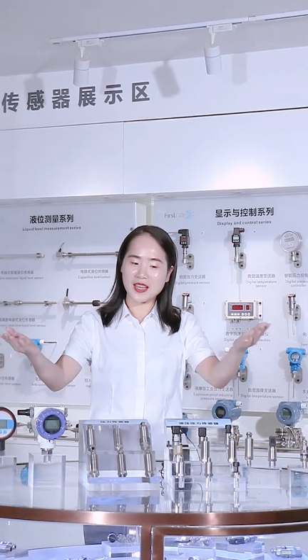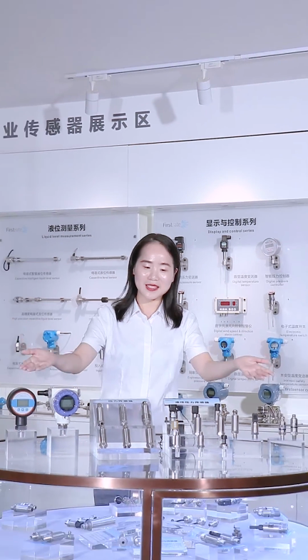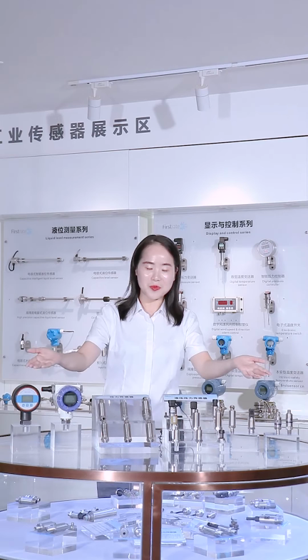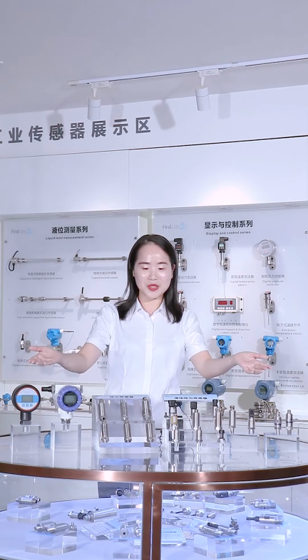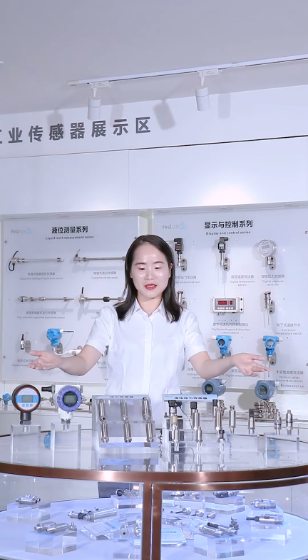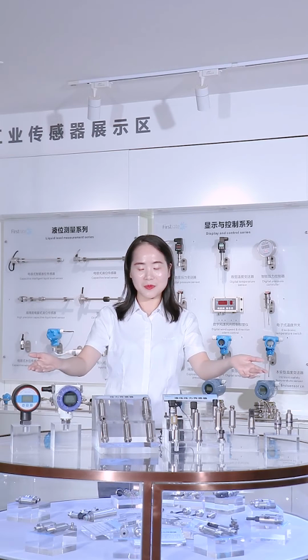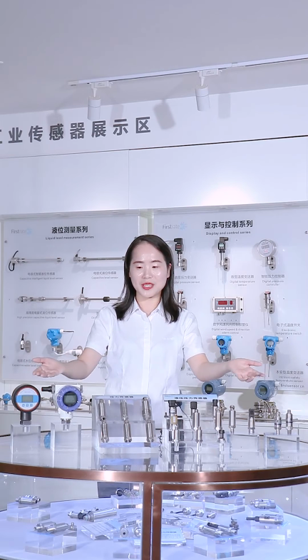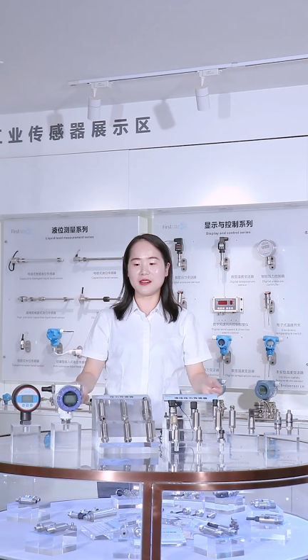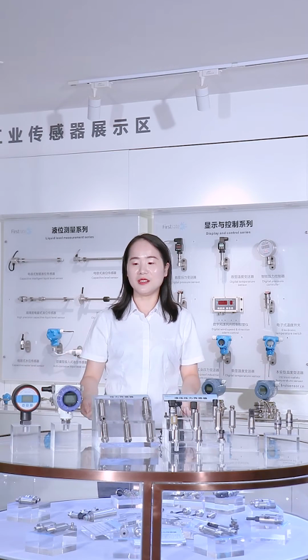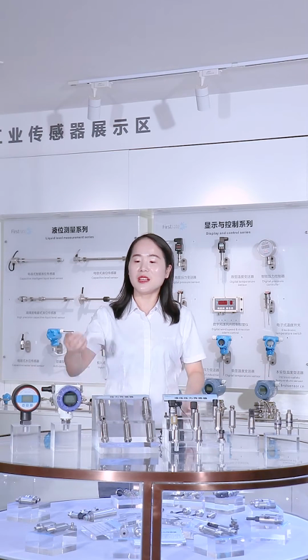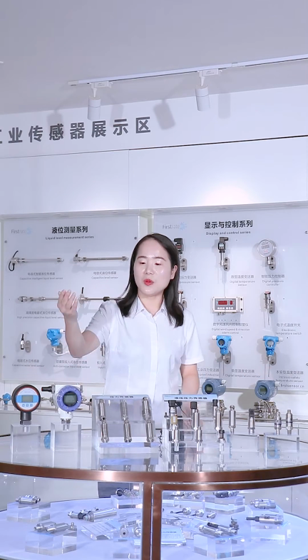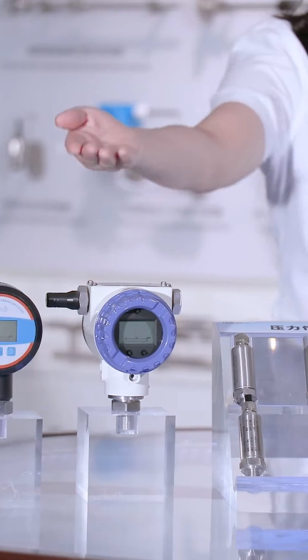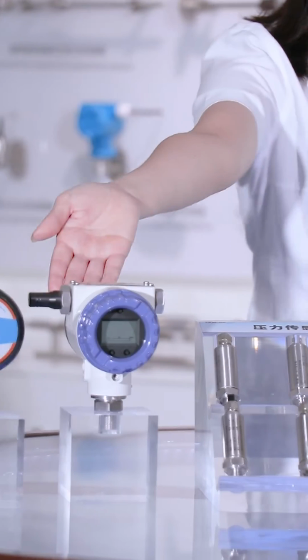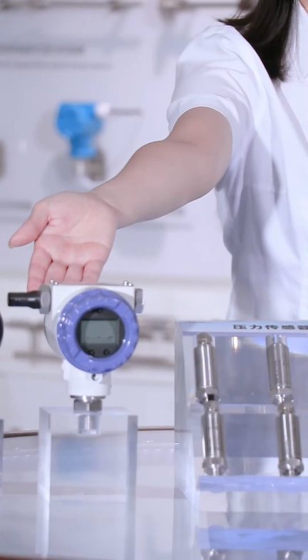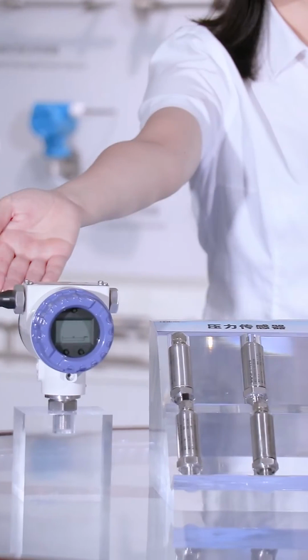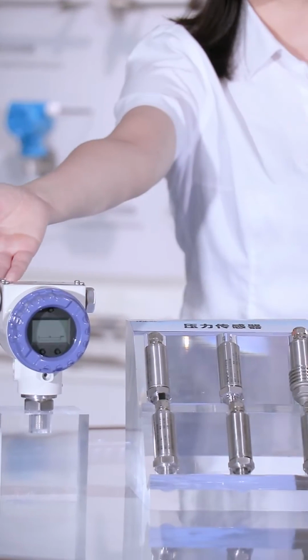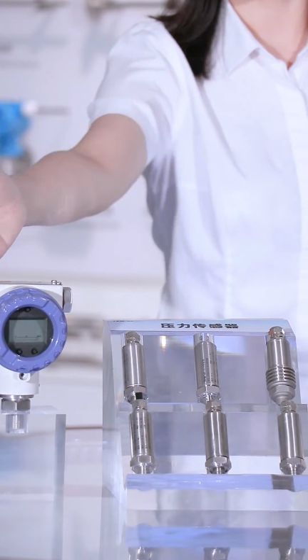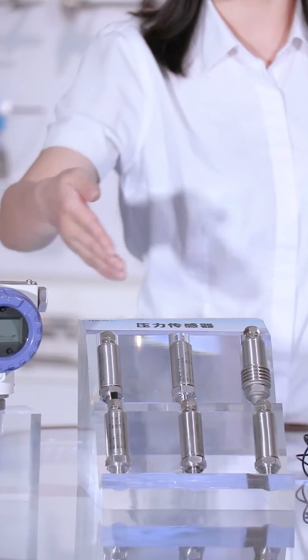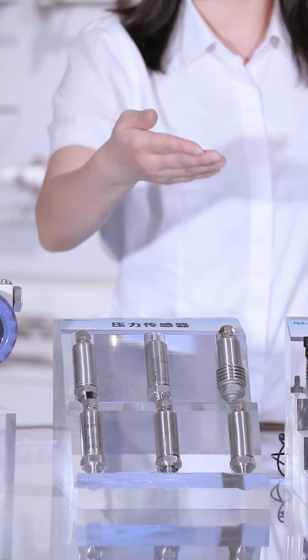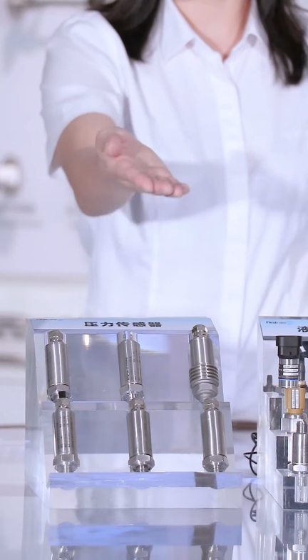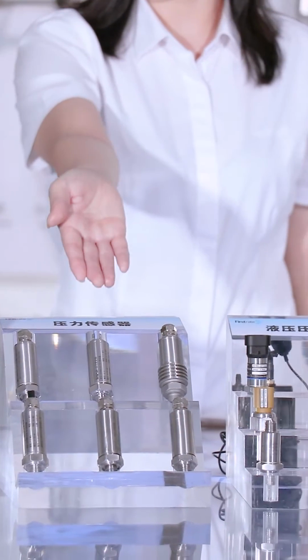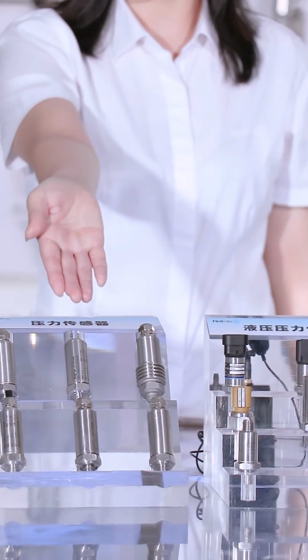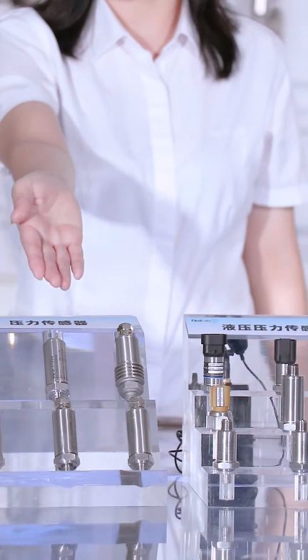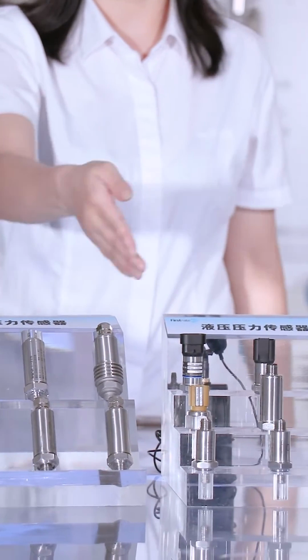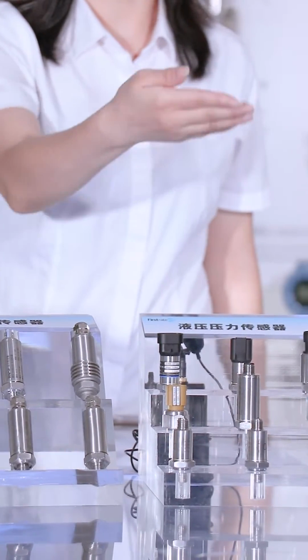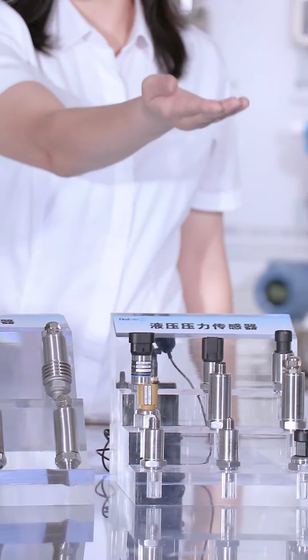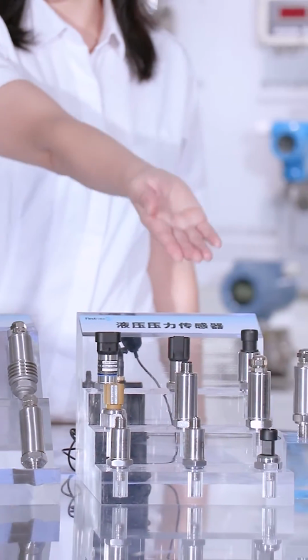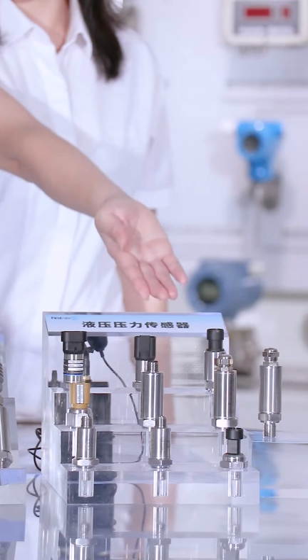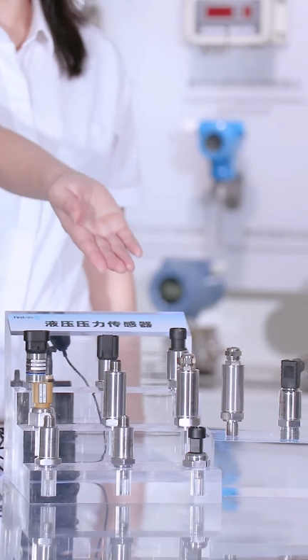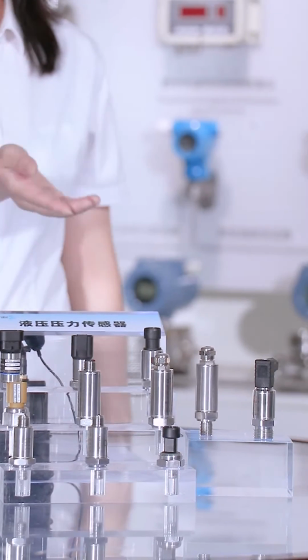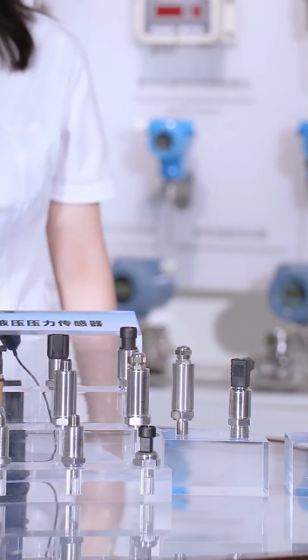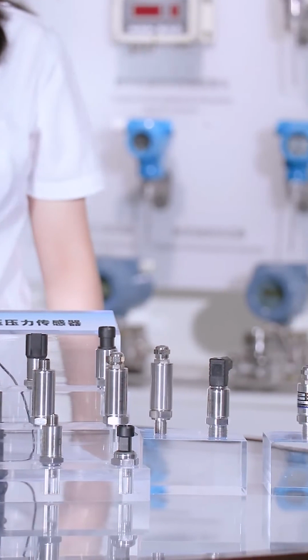Here are some pressure sensors here: wireless pressure sensor, industrial pressure sensor, hydraulic oil pressure sensor.